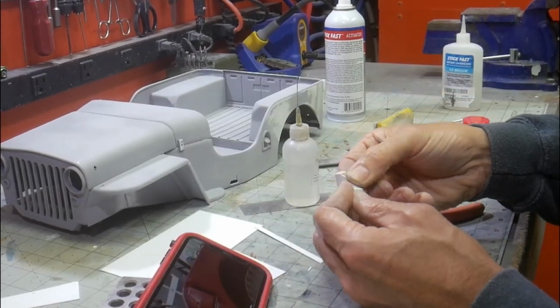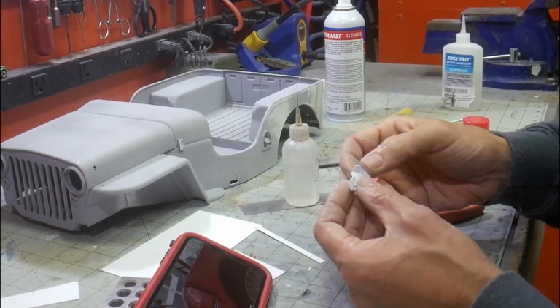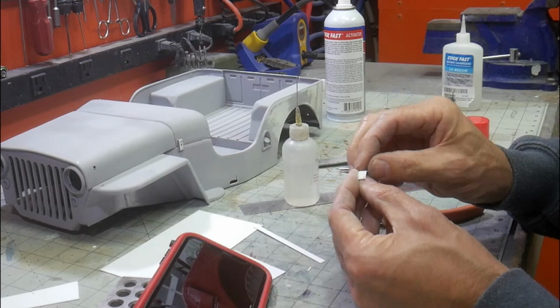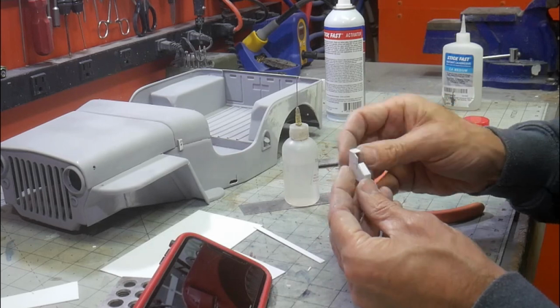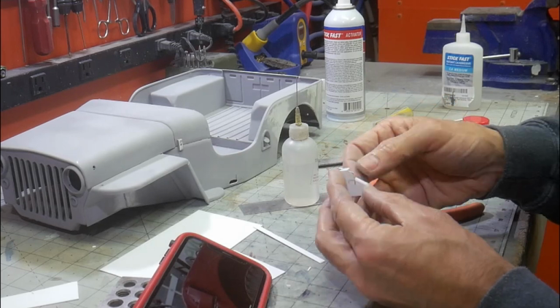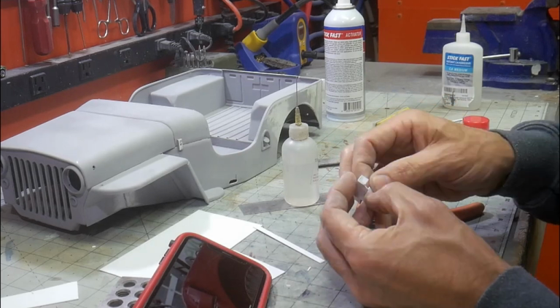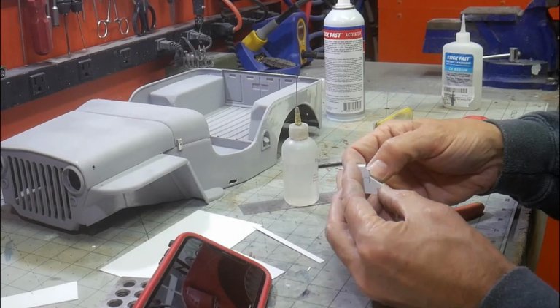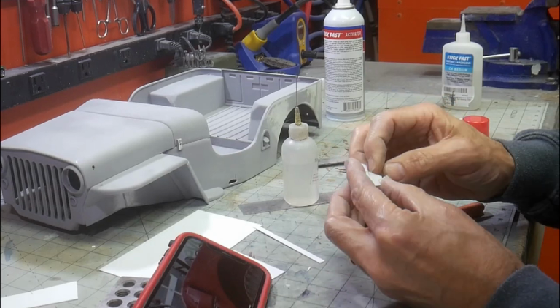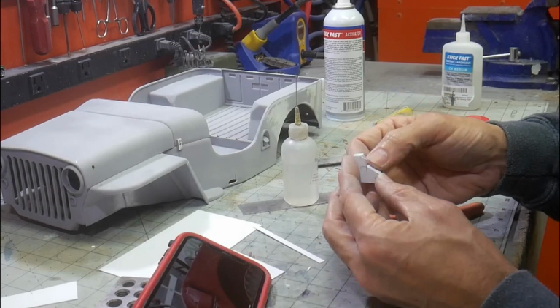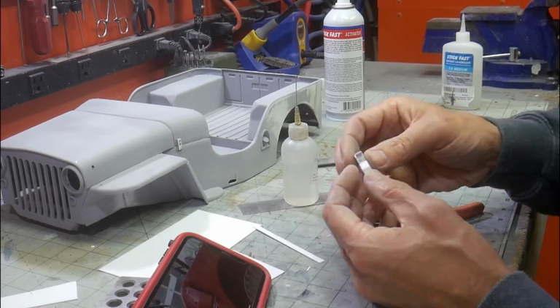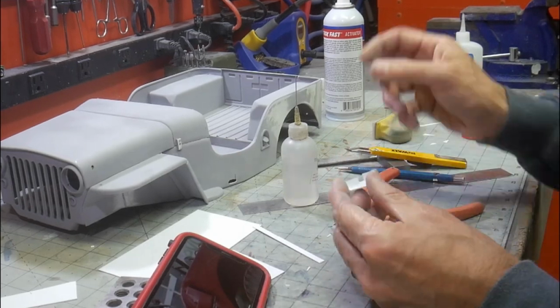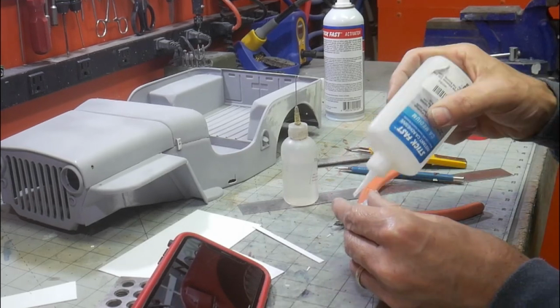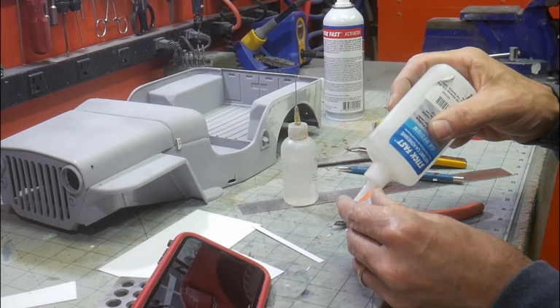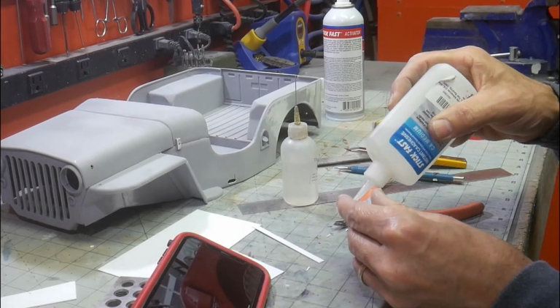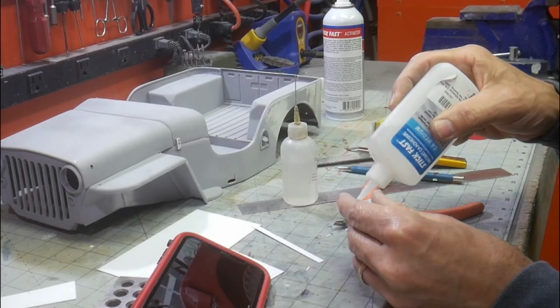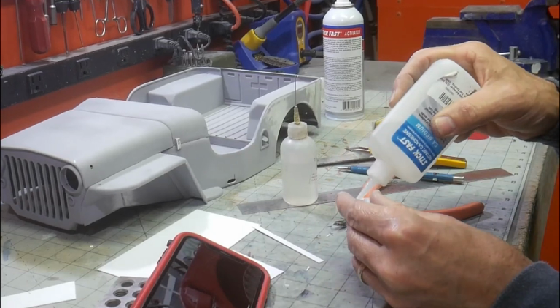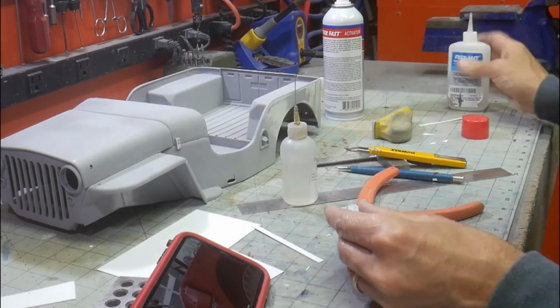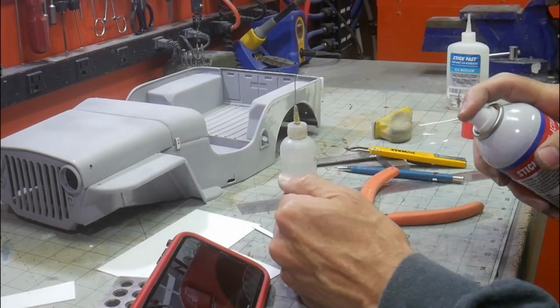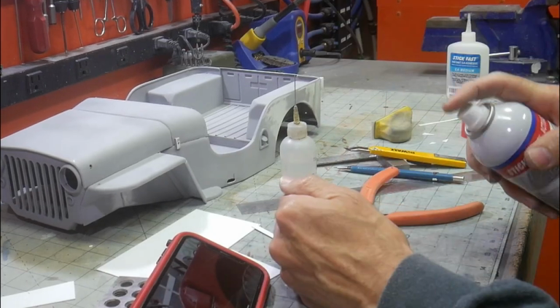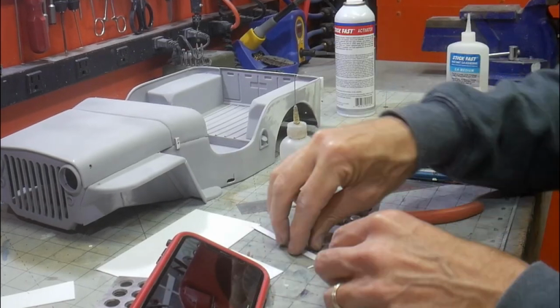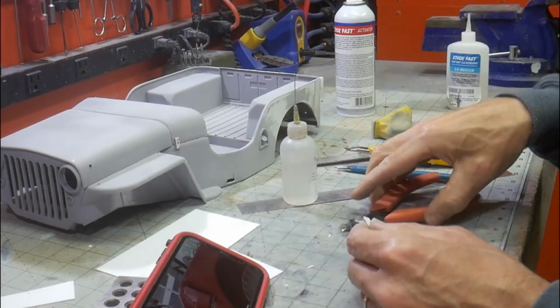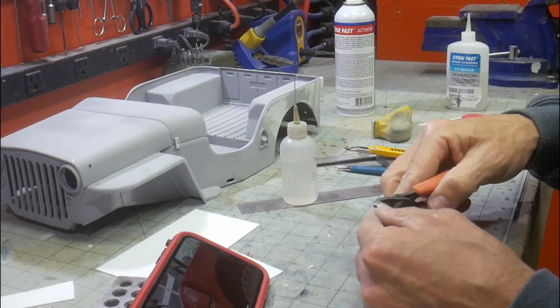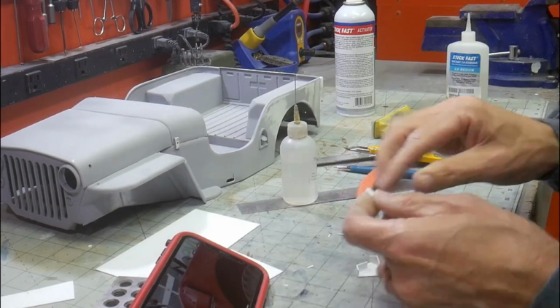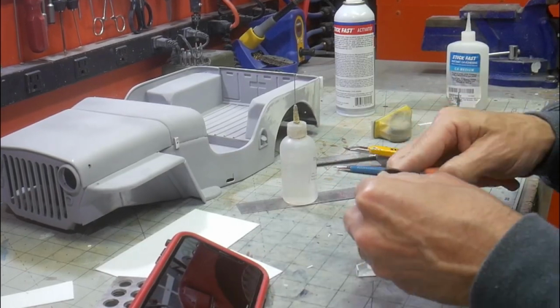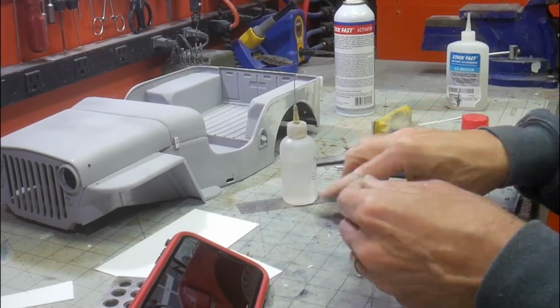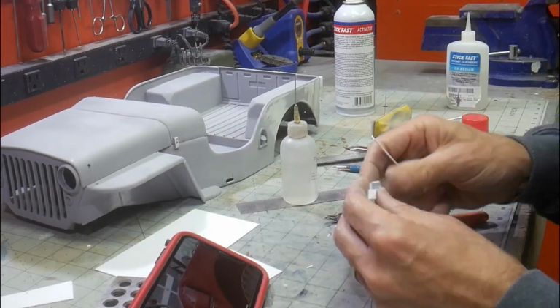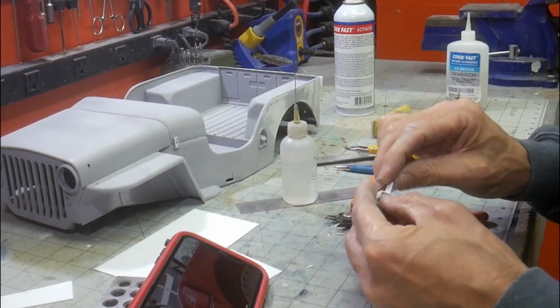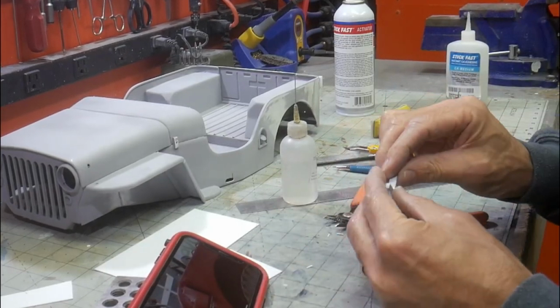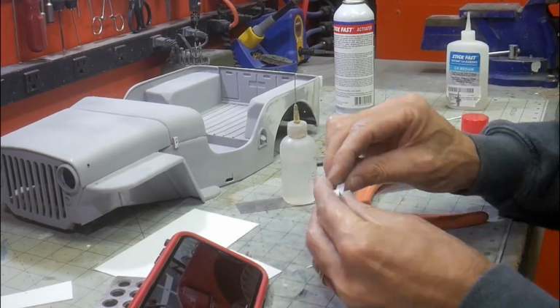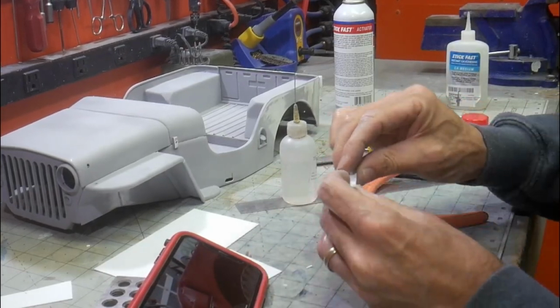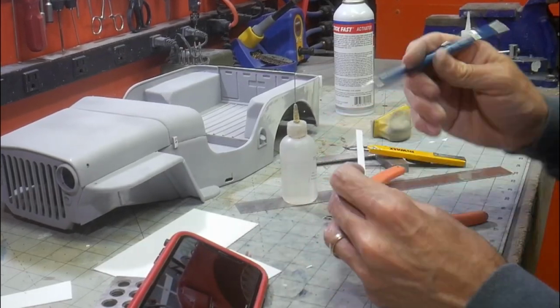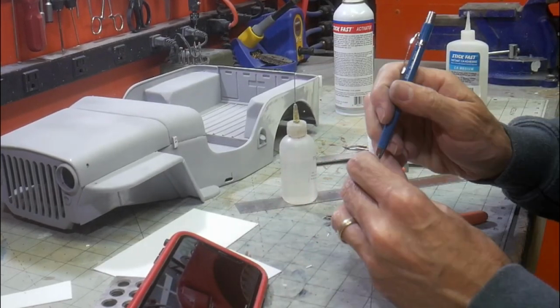Regardless of what they're for, thin pieces of styrene were used to create the shapes before they were glued into place.